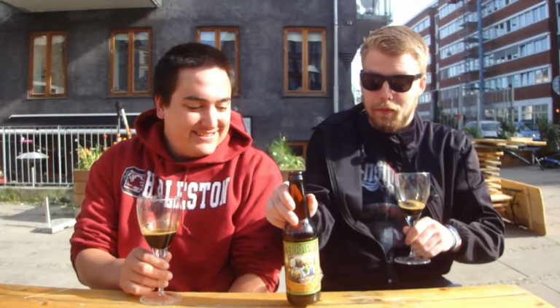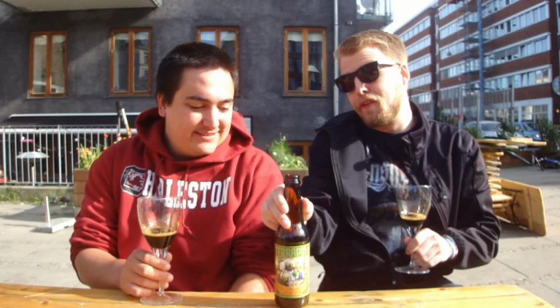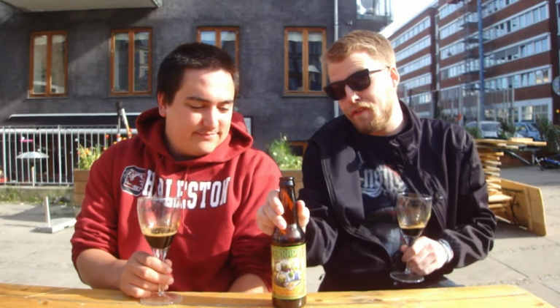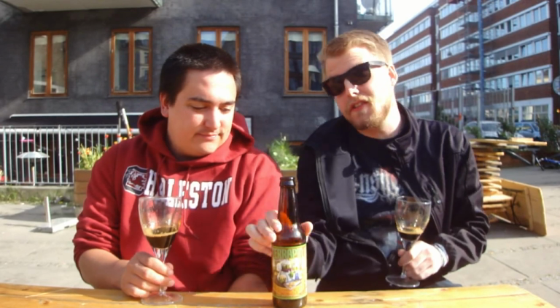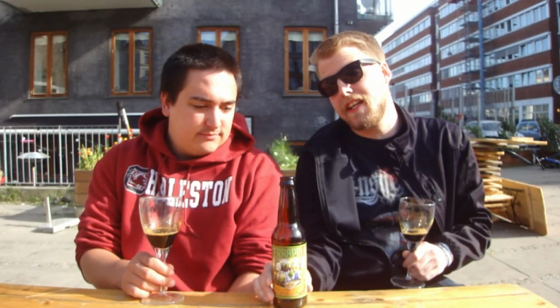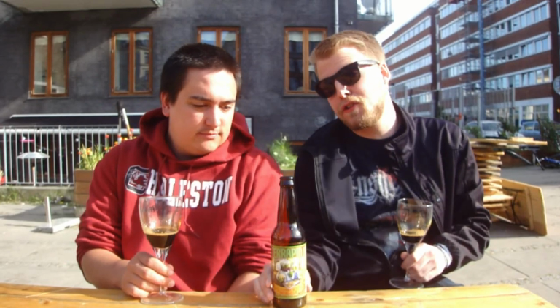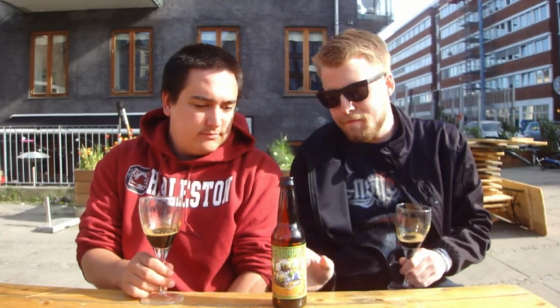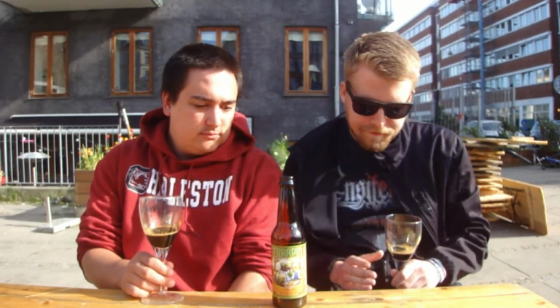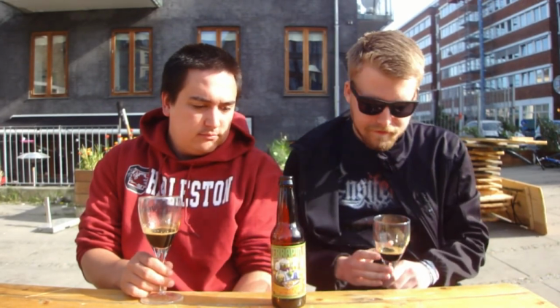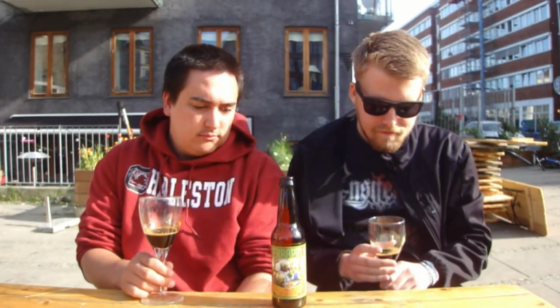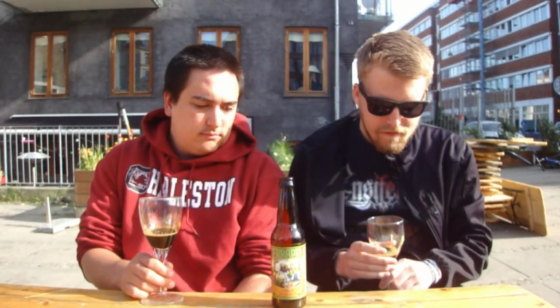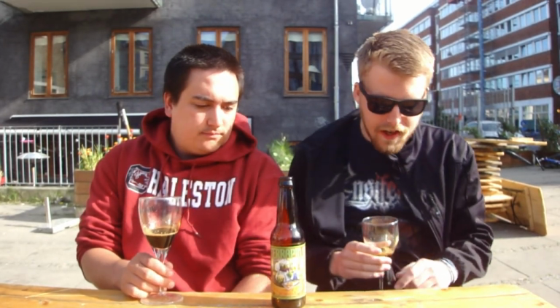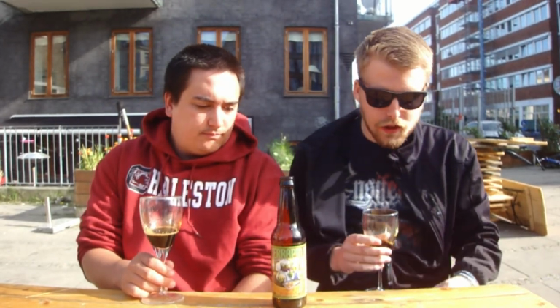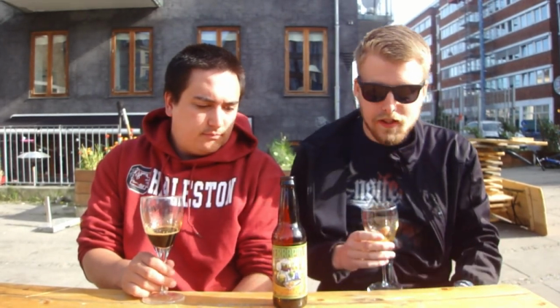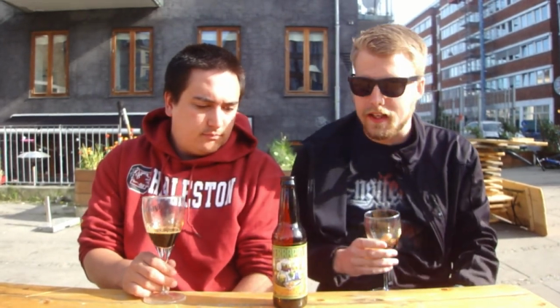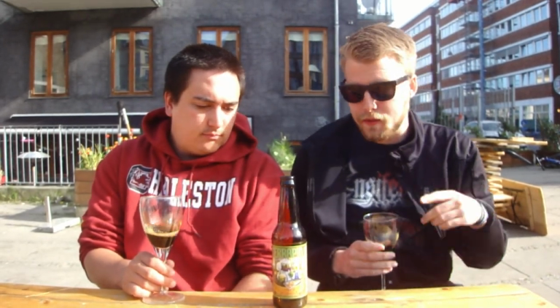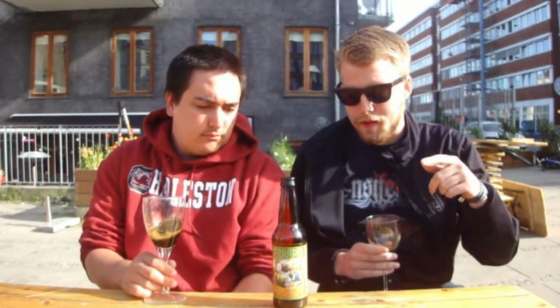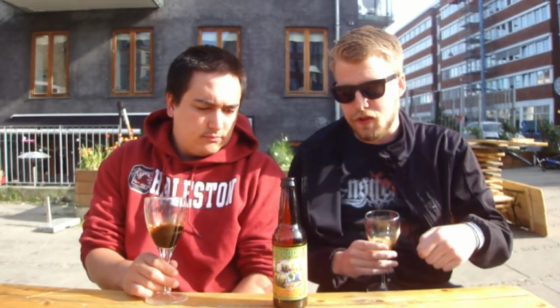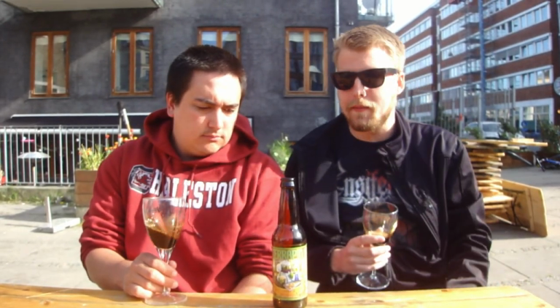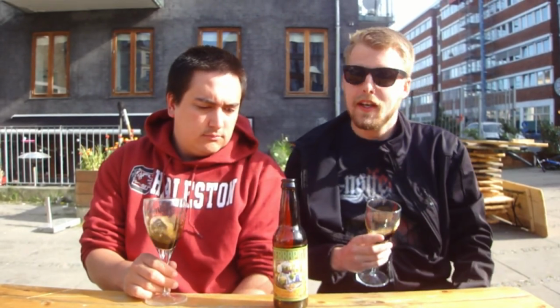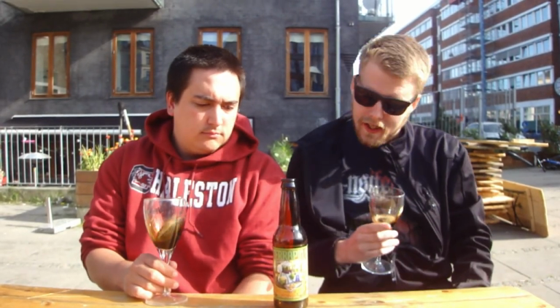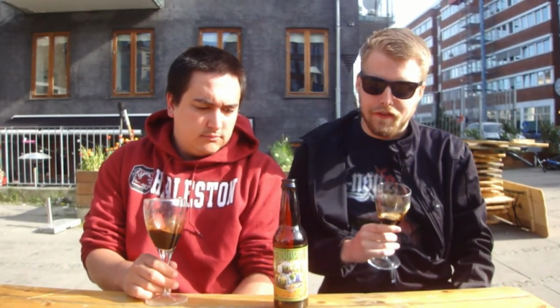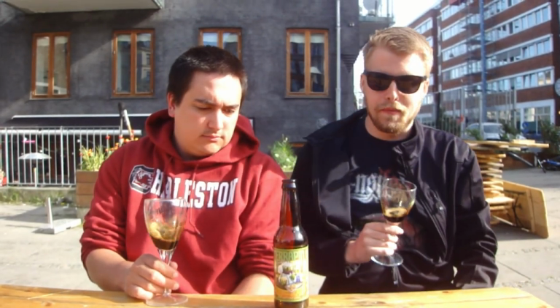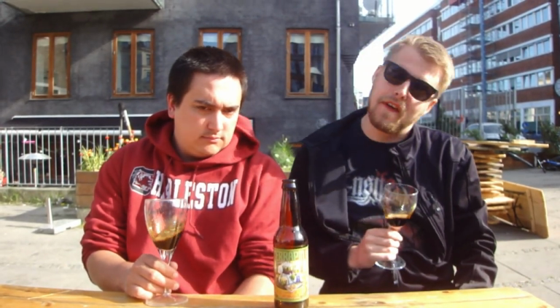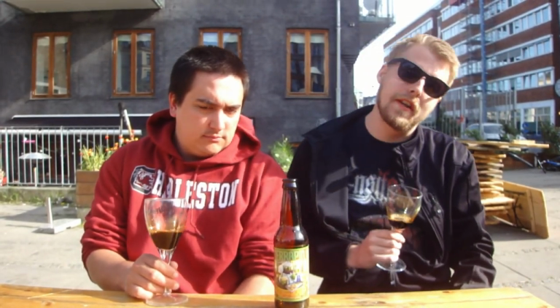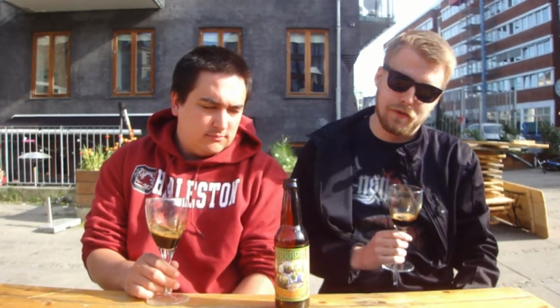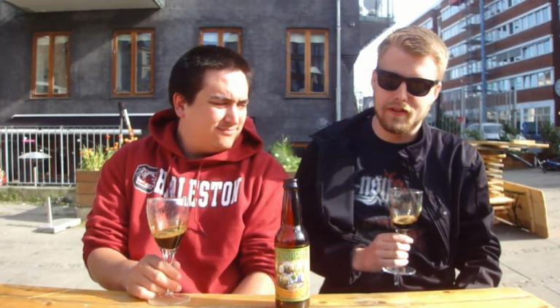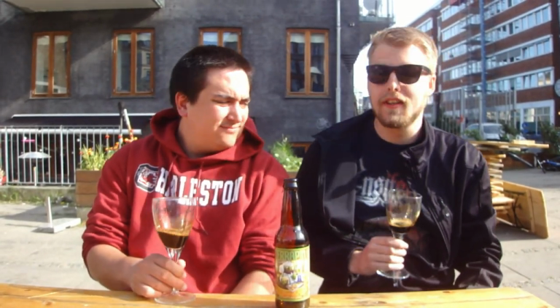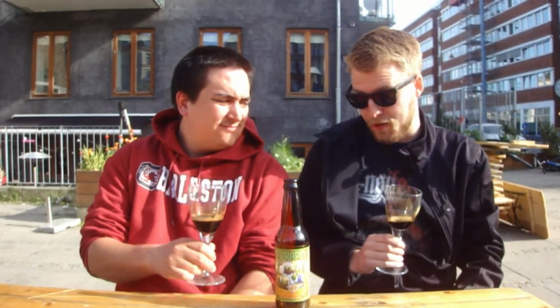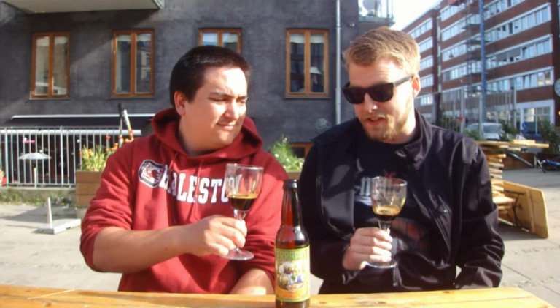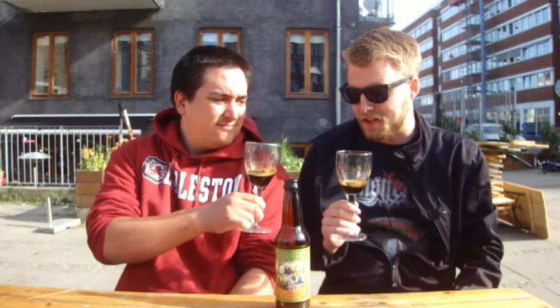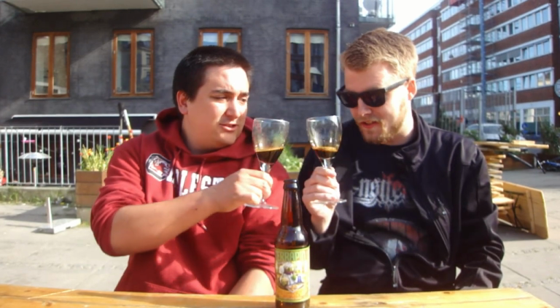If you've had it, do you prefer it fresh or aged? As always, guys, remember to comment, subscribe, and check out the Facebook fan page and Twitter. Cheers, see you guys in another beer review.